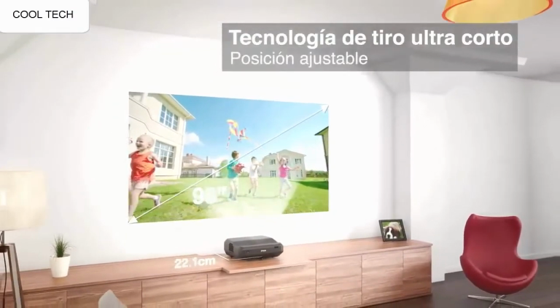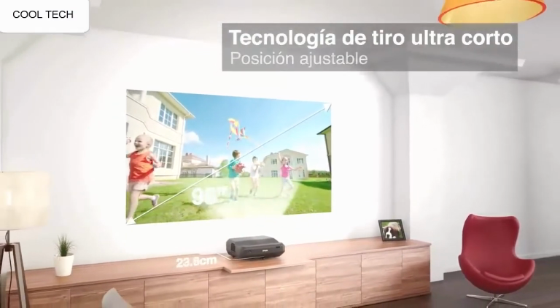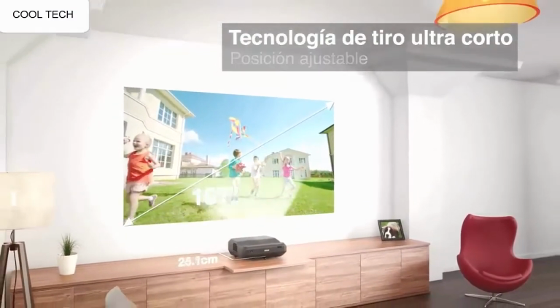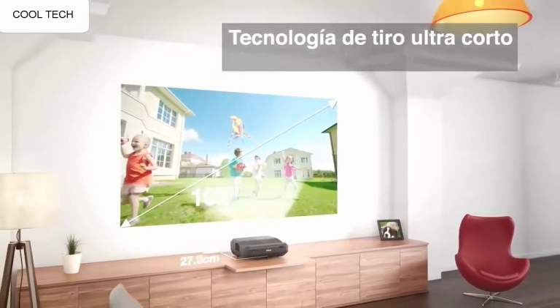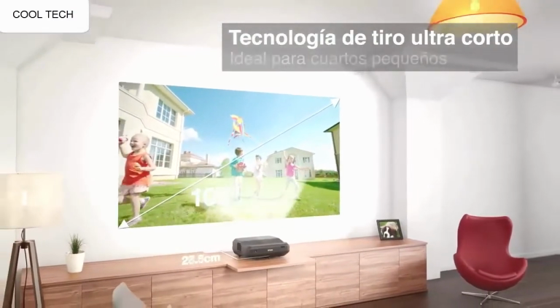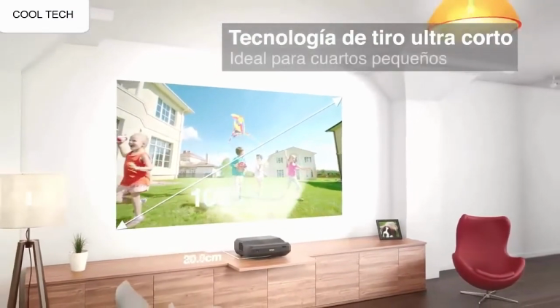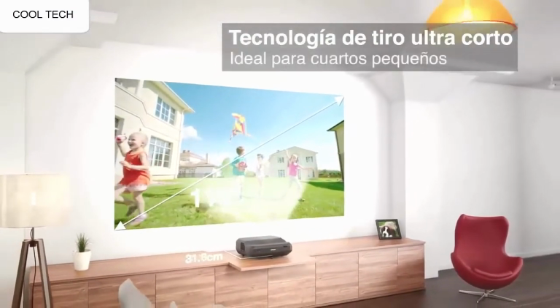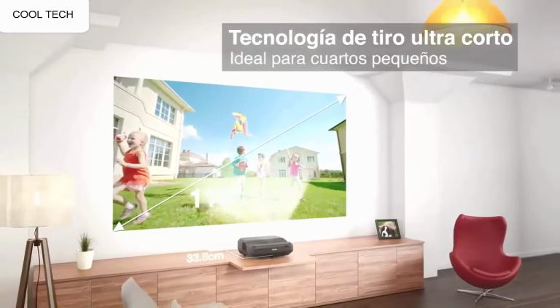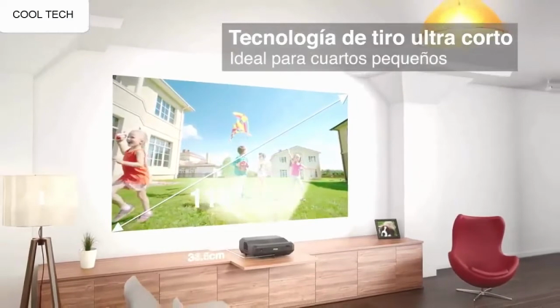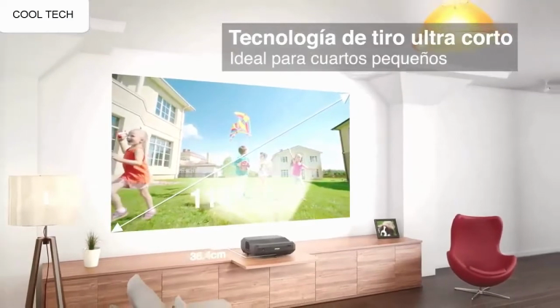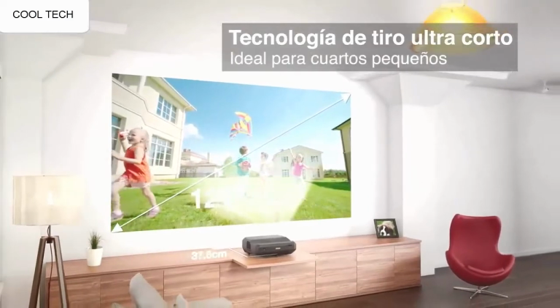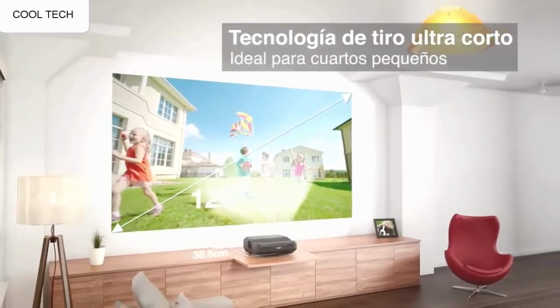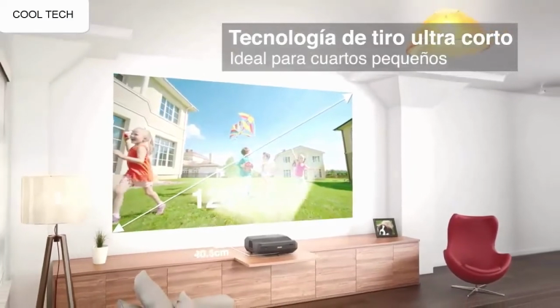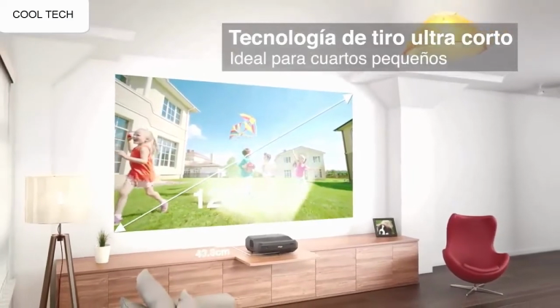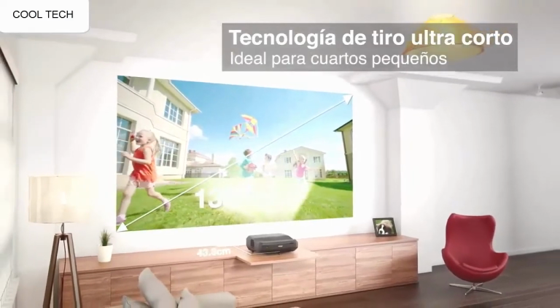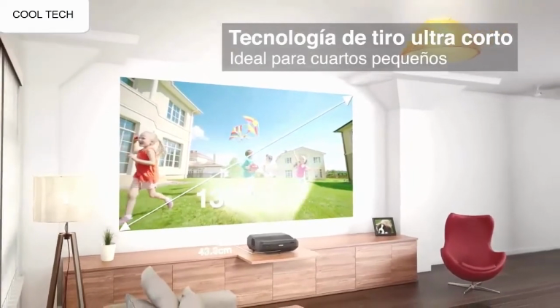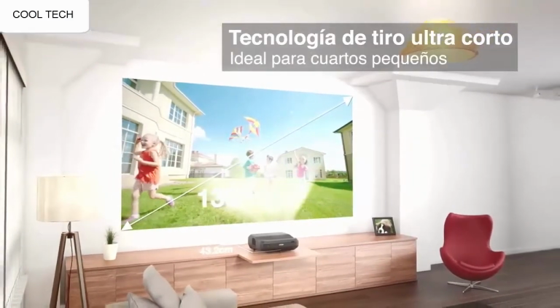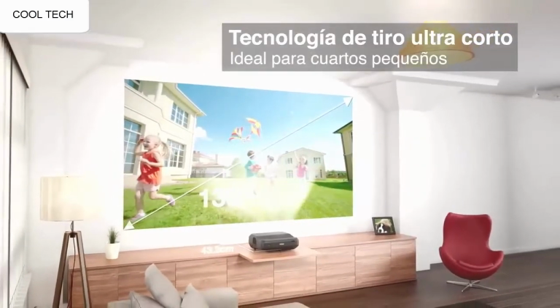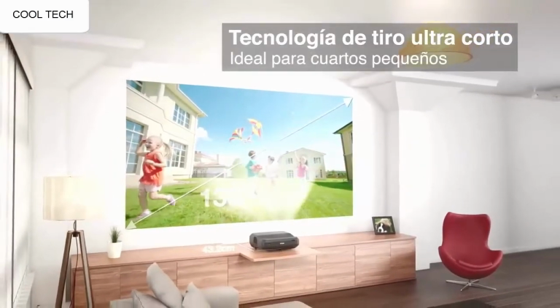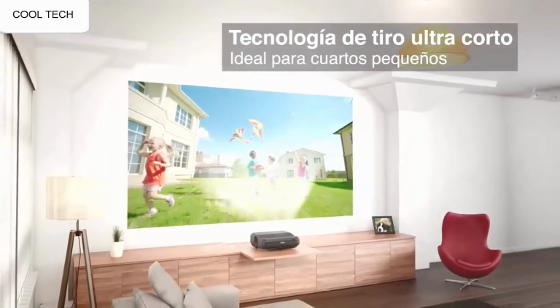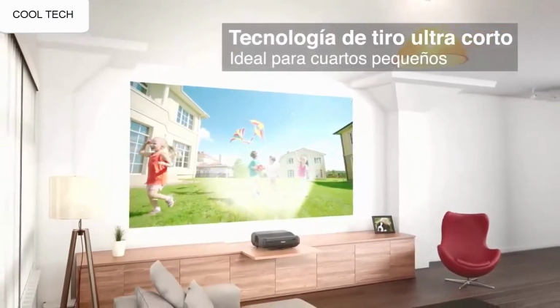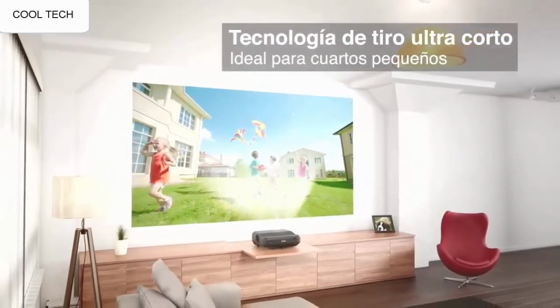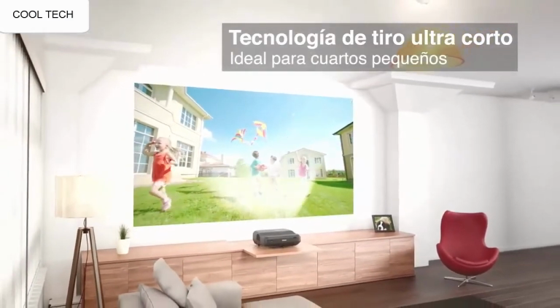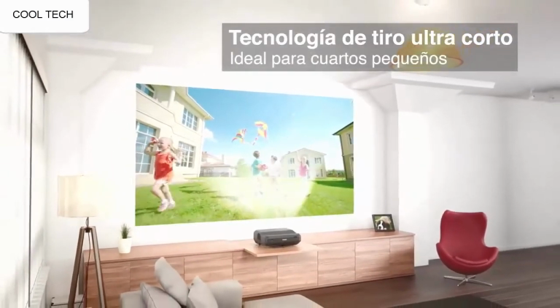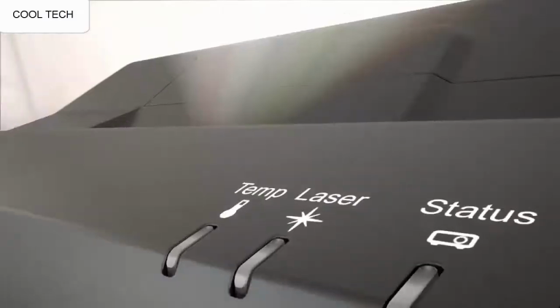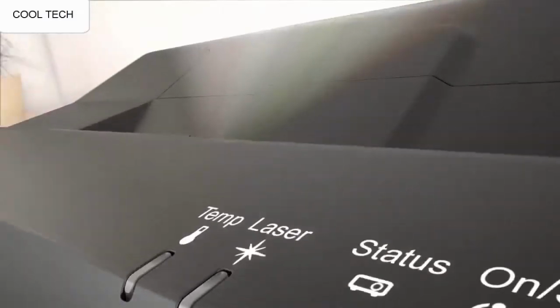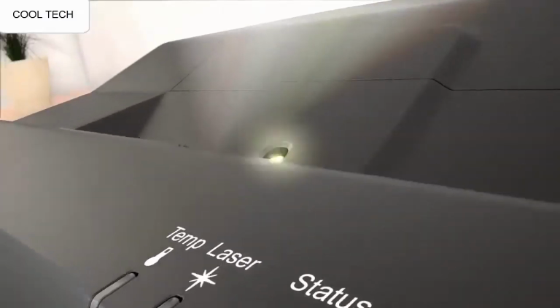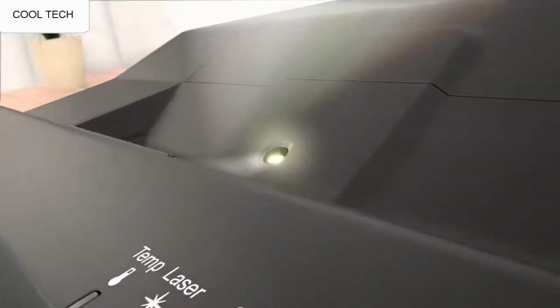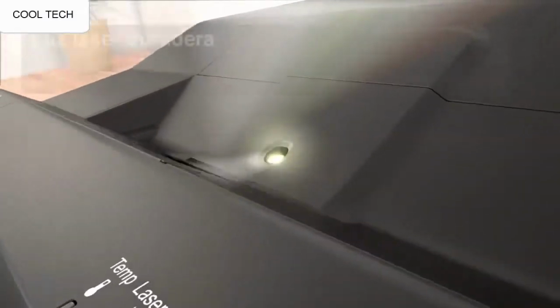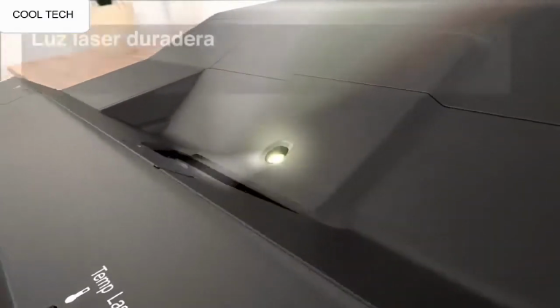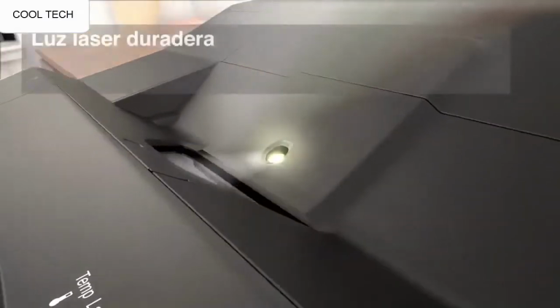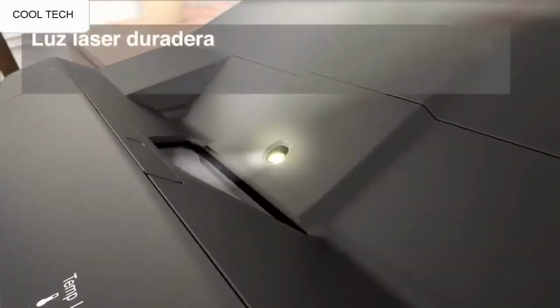The color is pretty good even on a grey wall. You need near full darkness to get the best watched video experience.